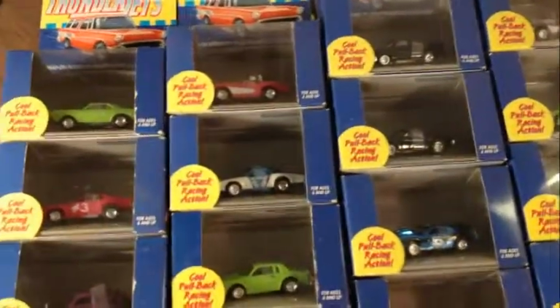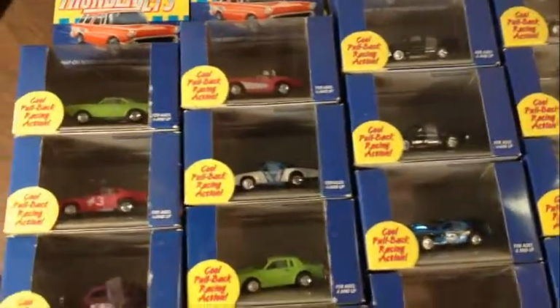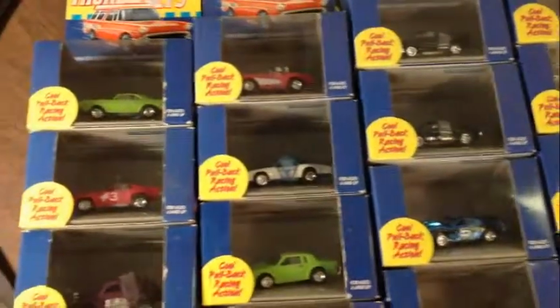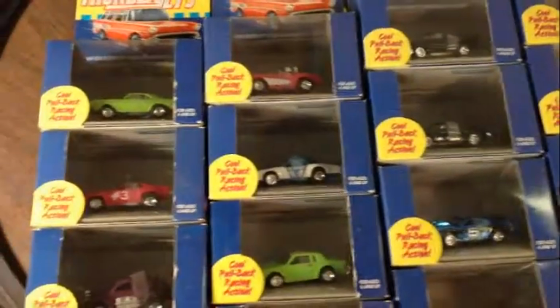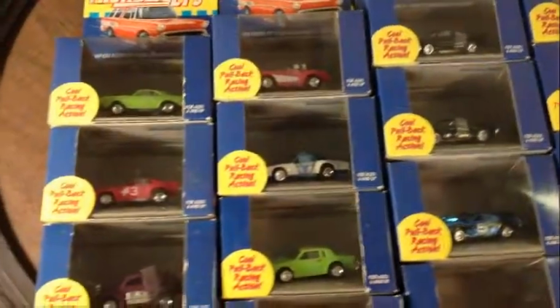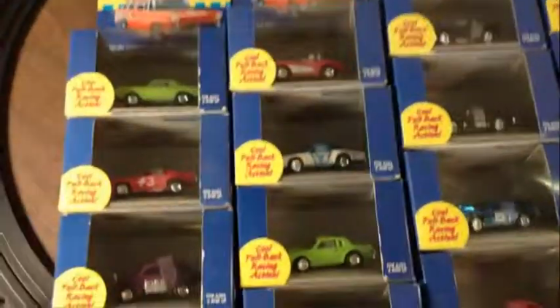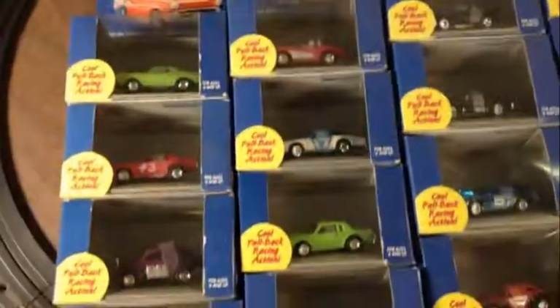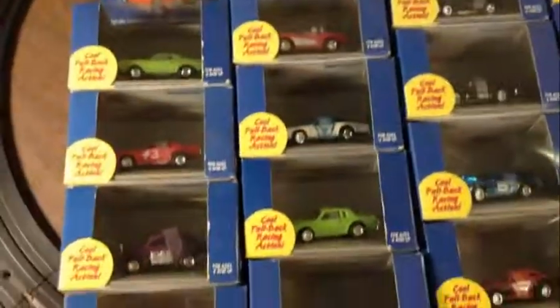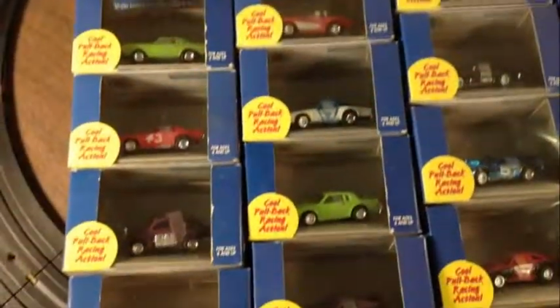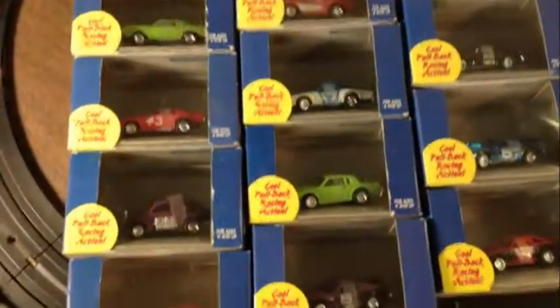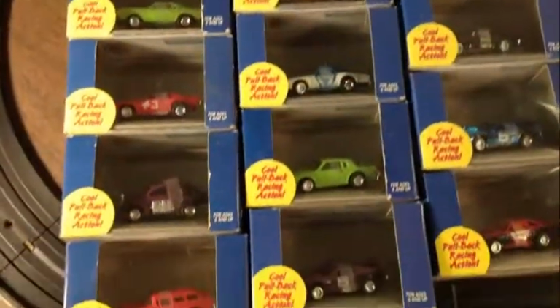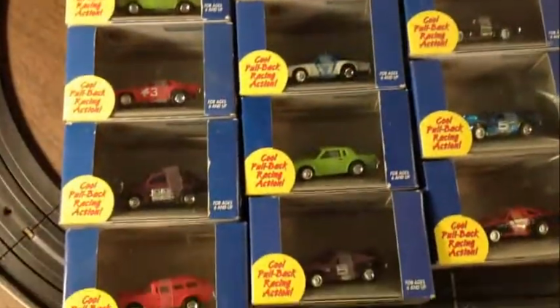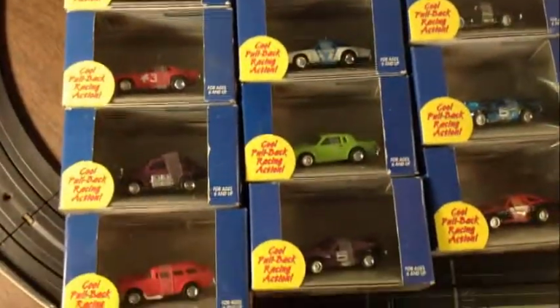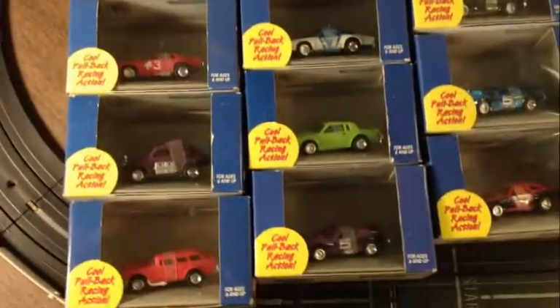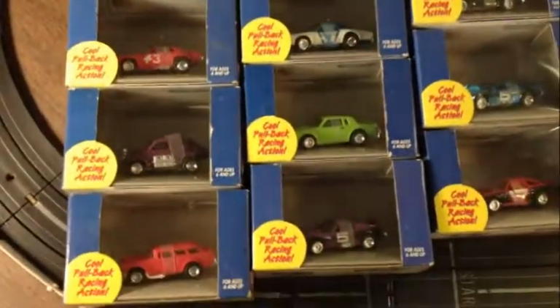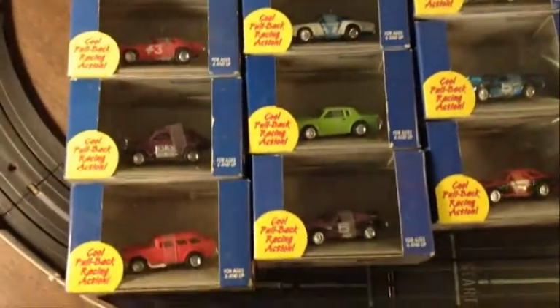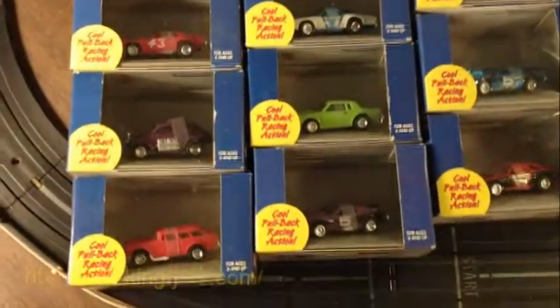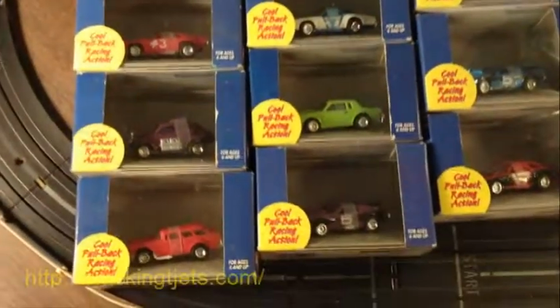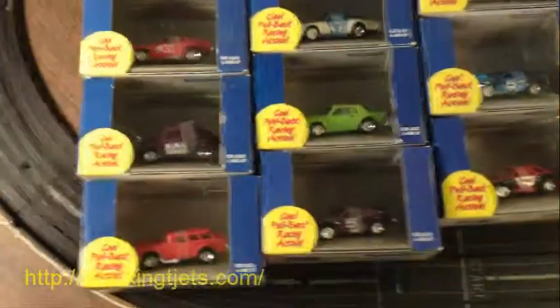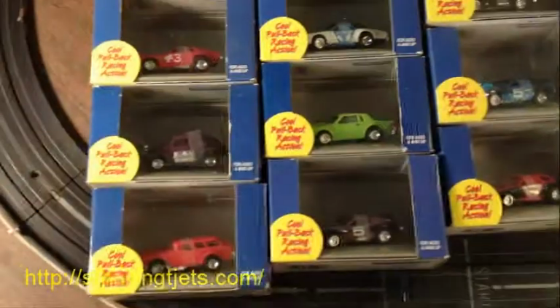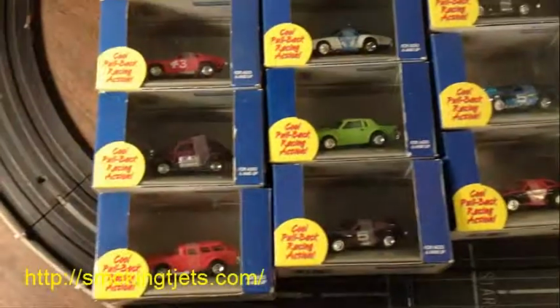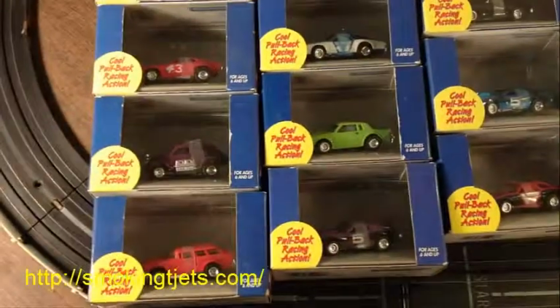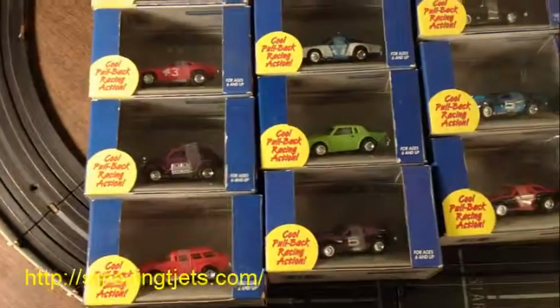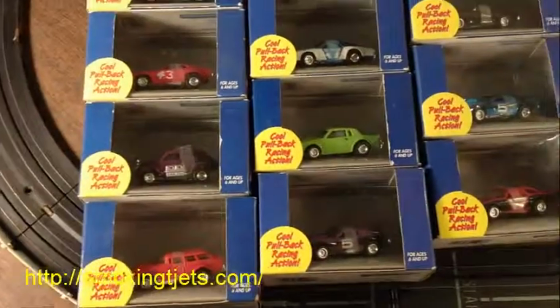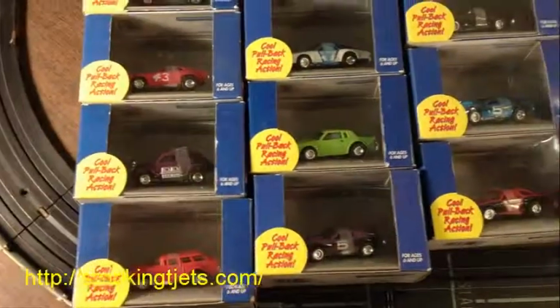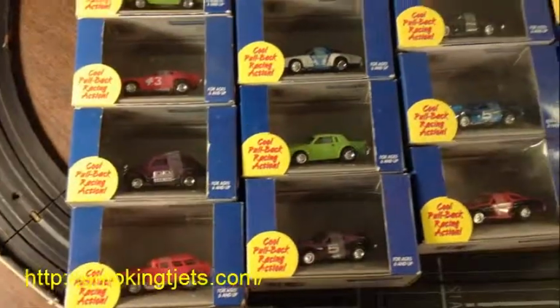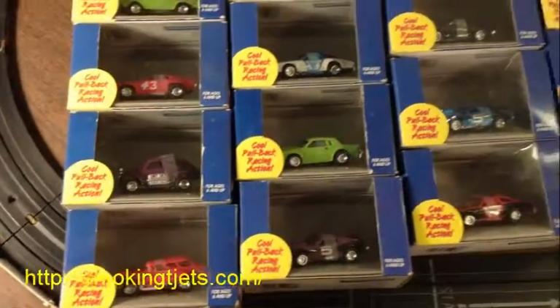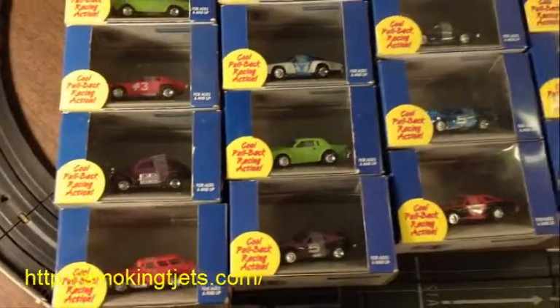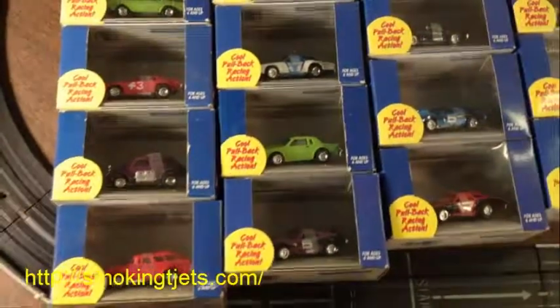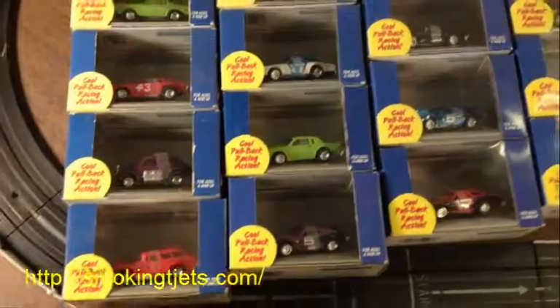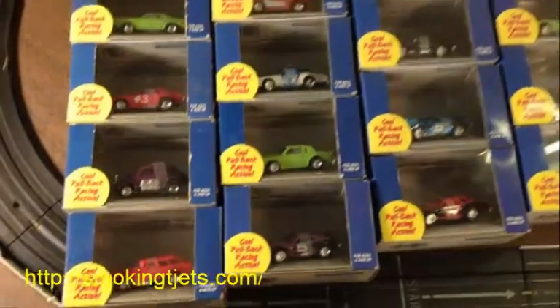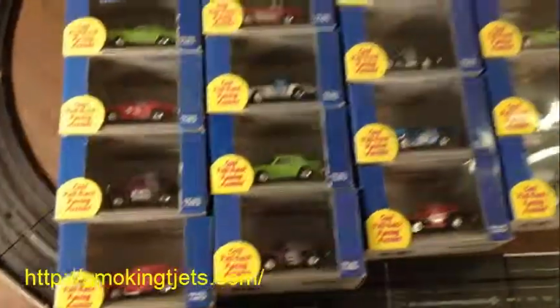These are ready to go. All right guys, have fun bidding. This is Jeff from Smokin T Jets.